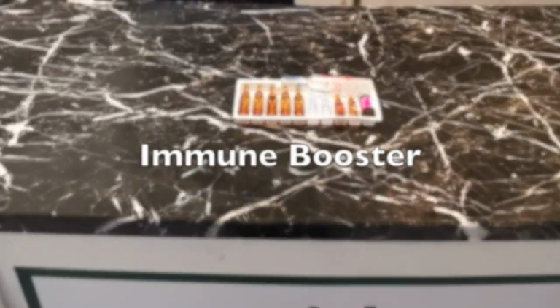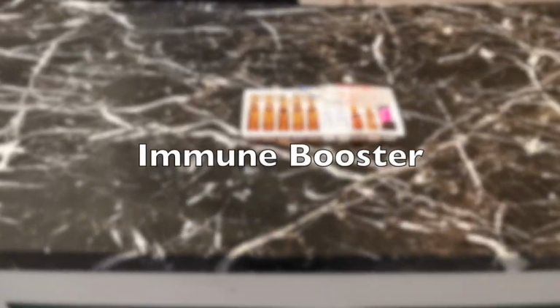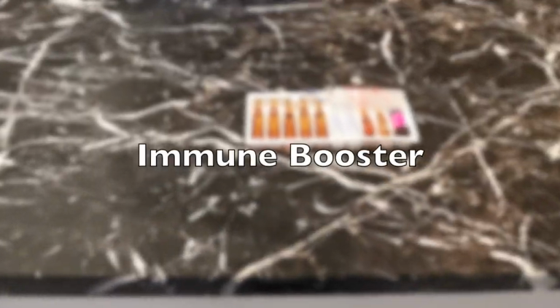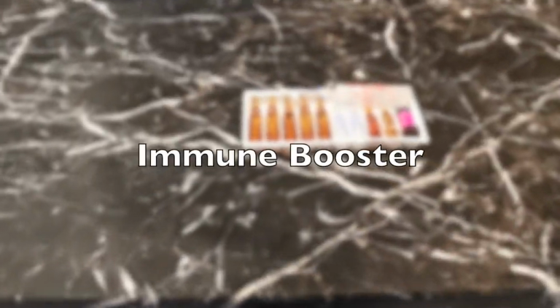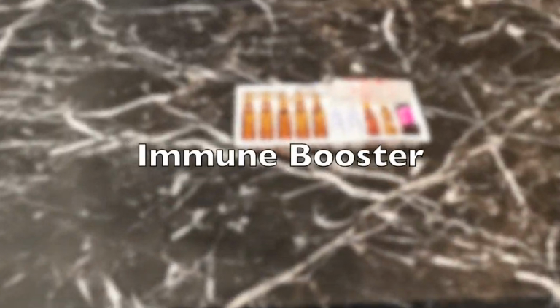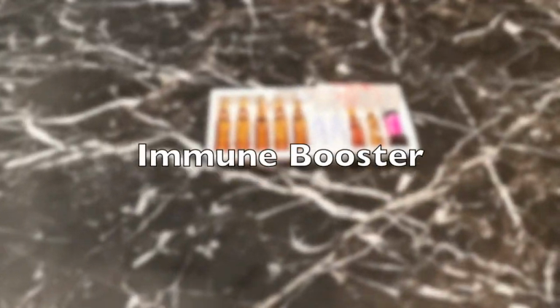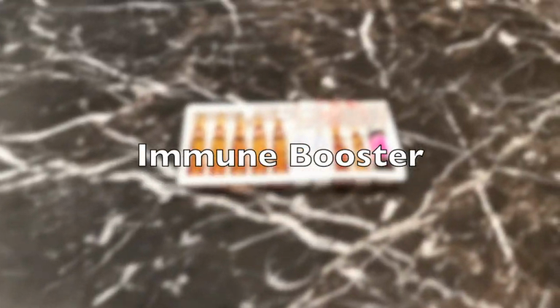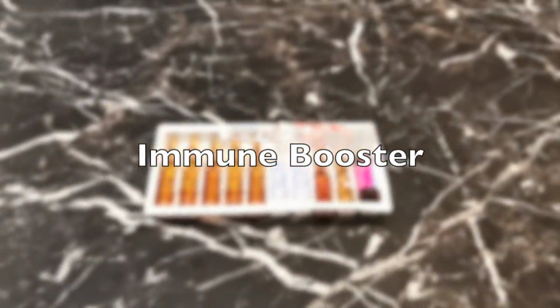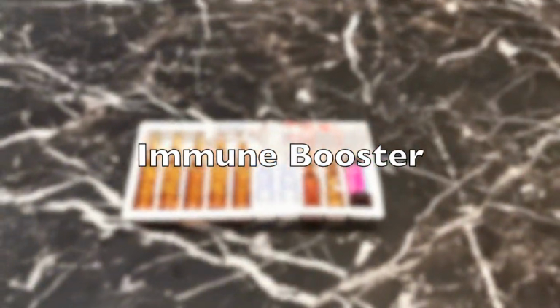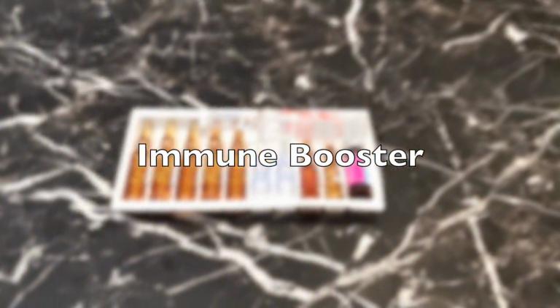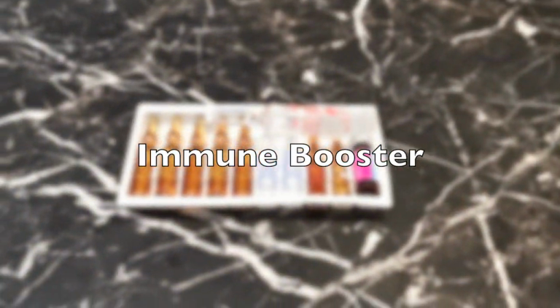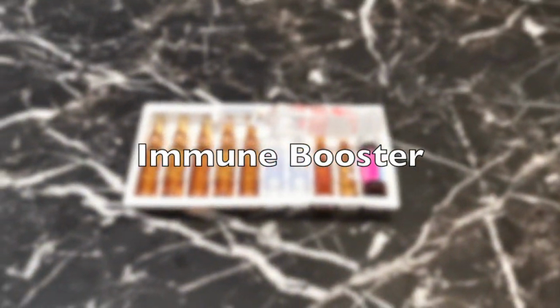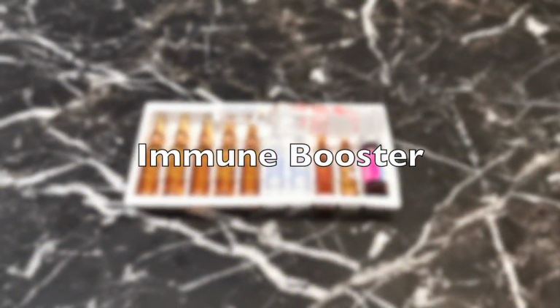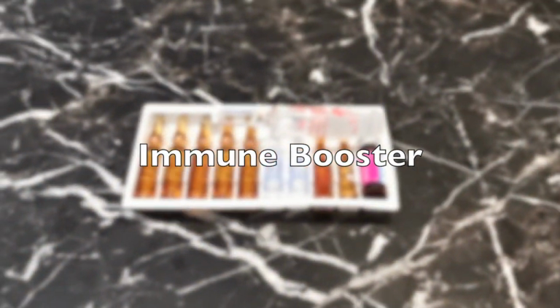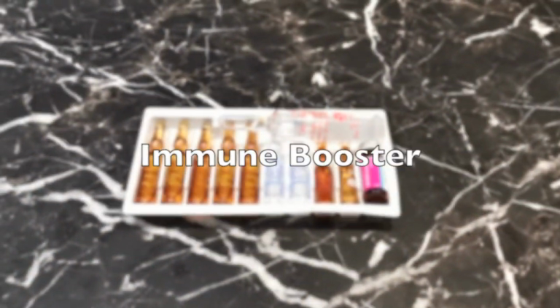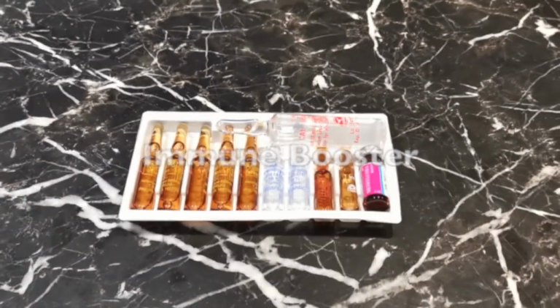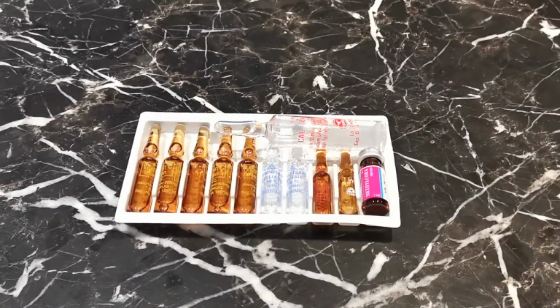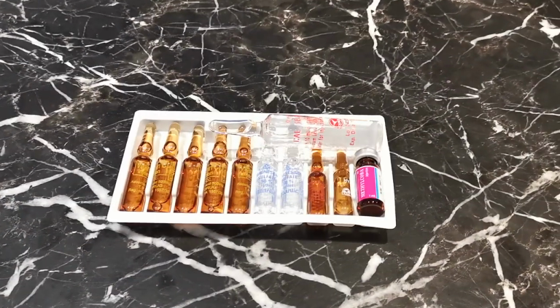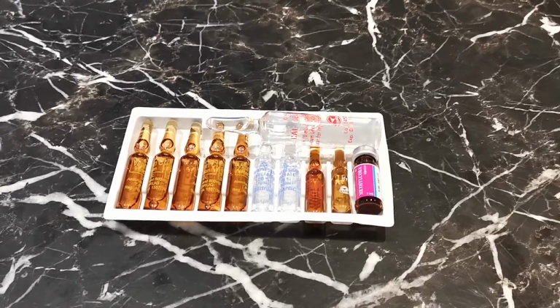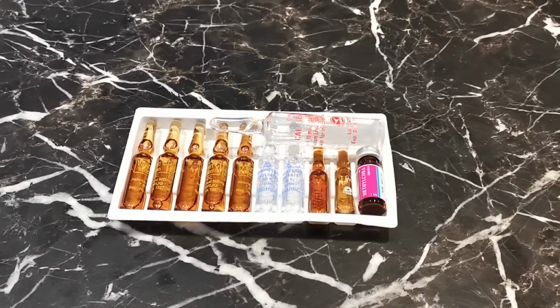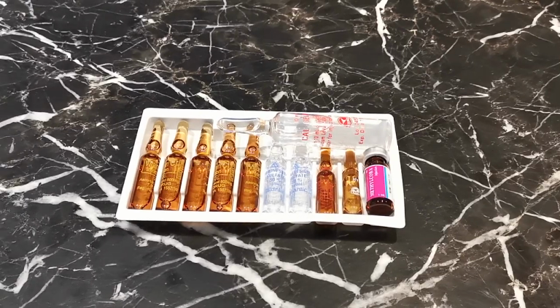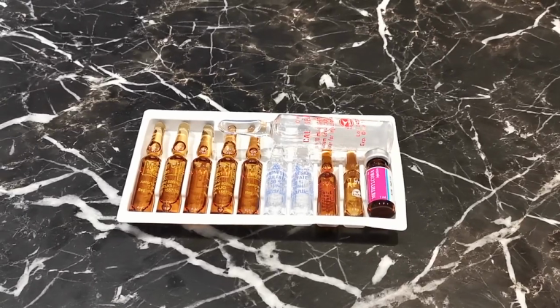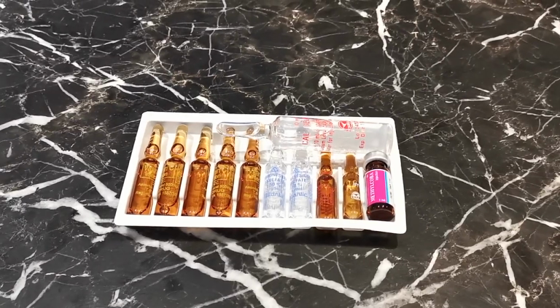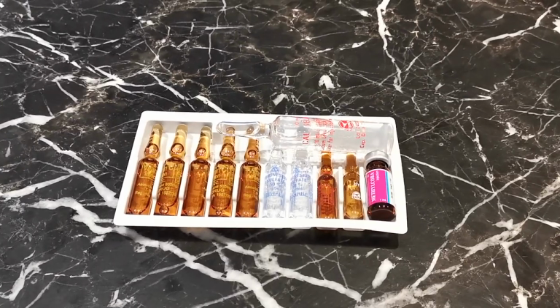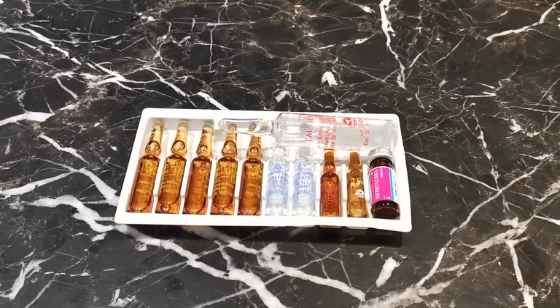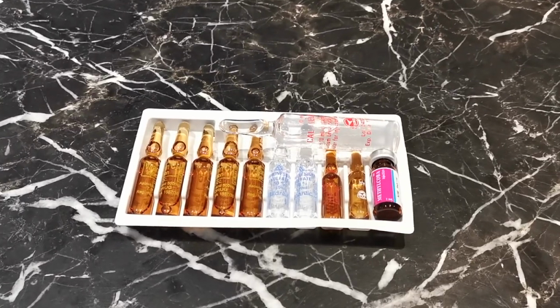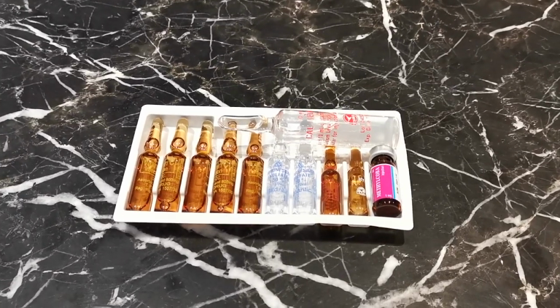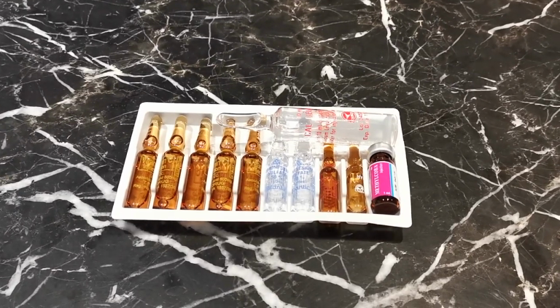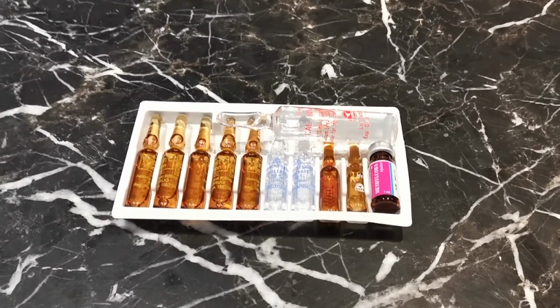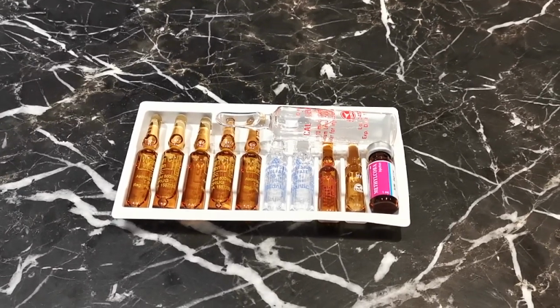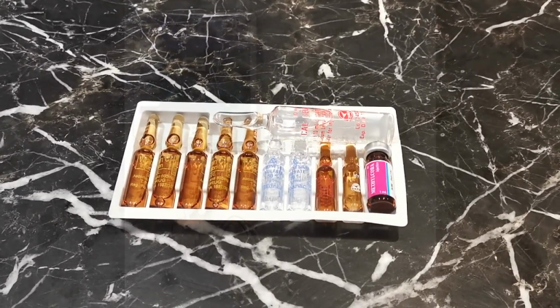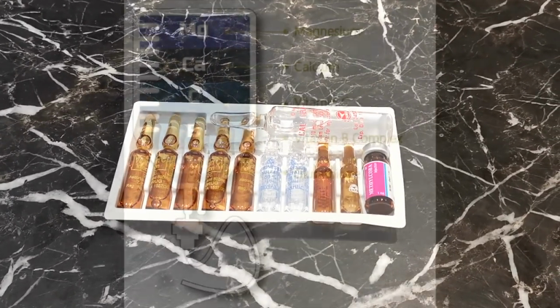So this is the famous Myers cocktail that I'm going to be taking today at the He Clinic.